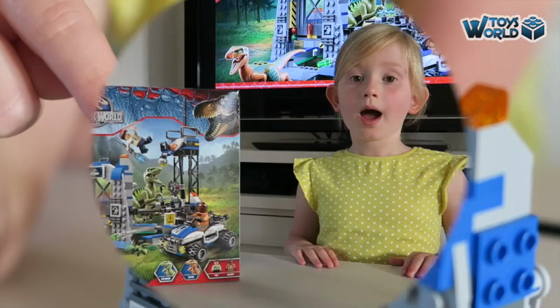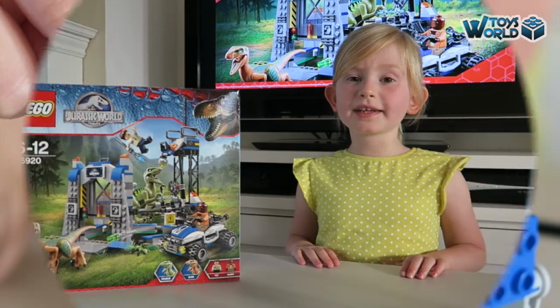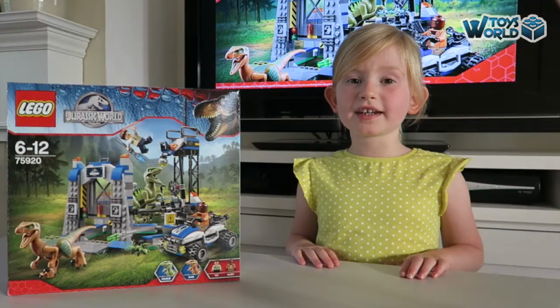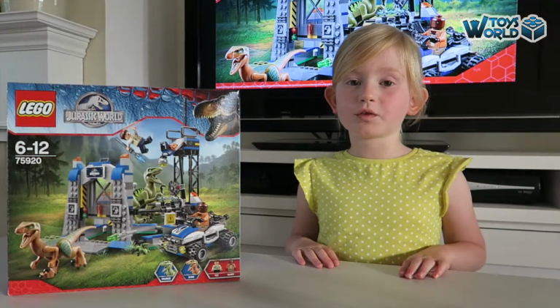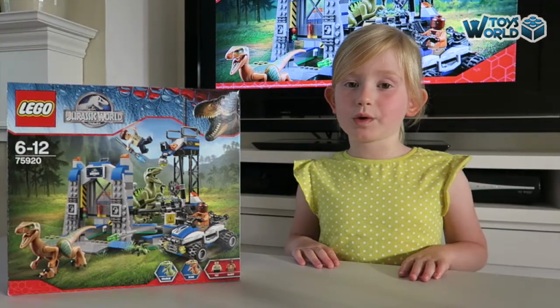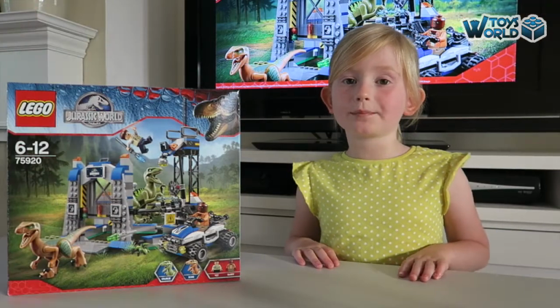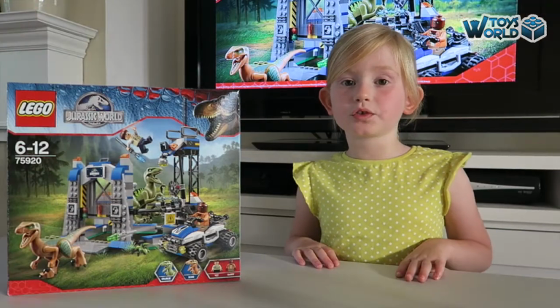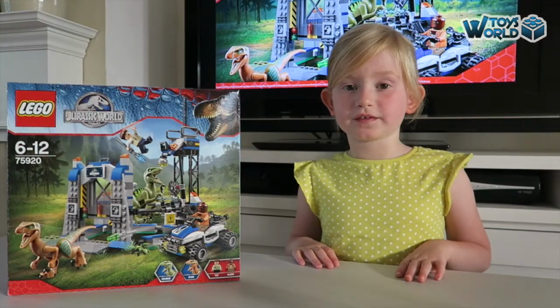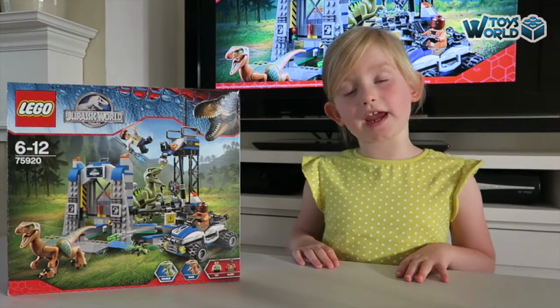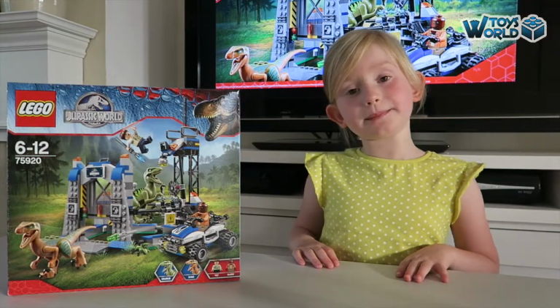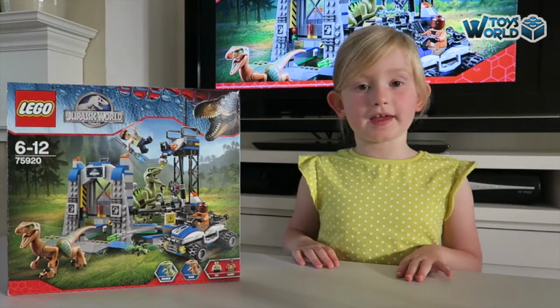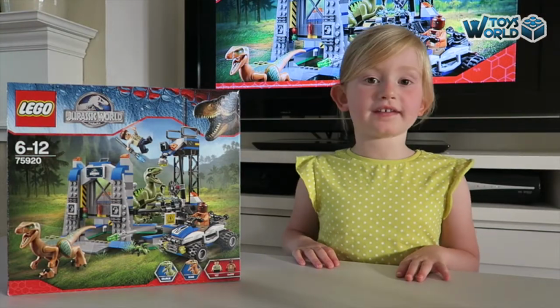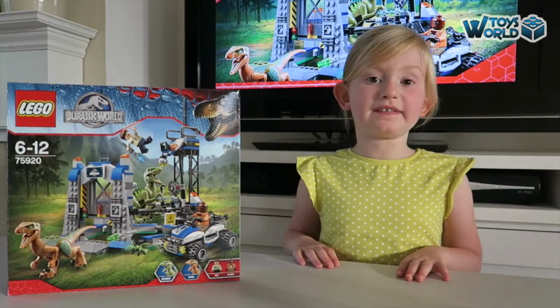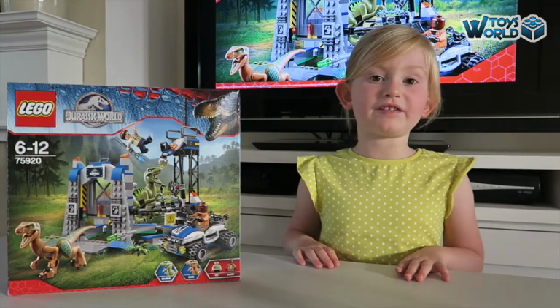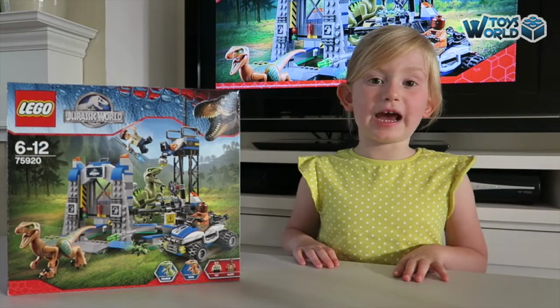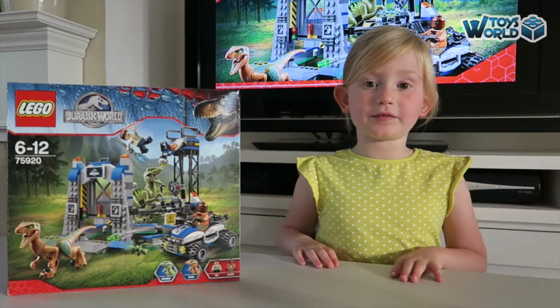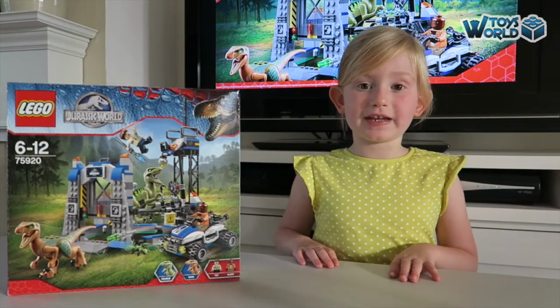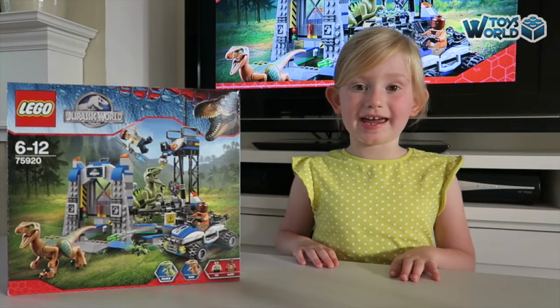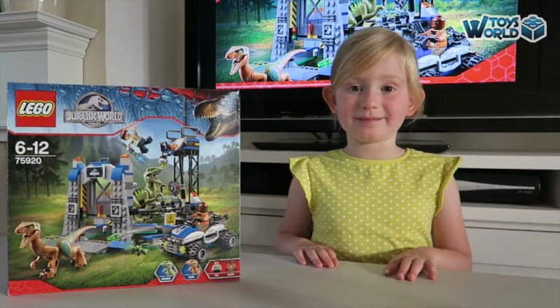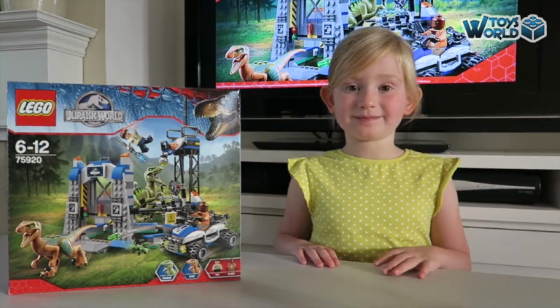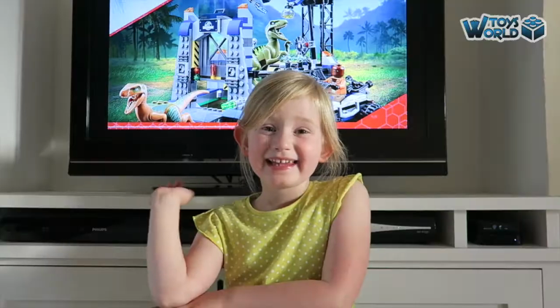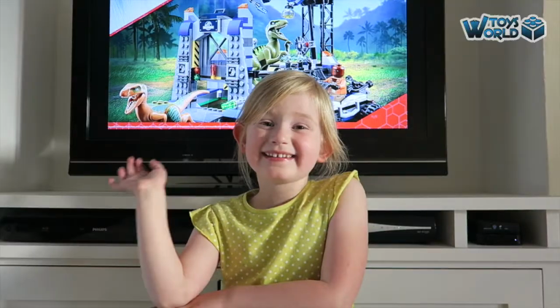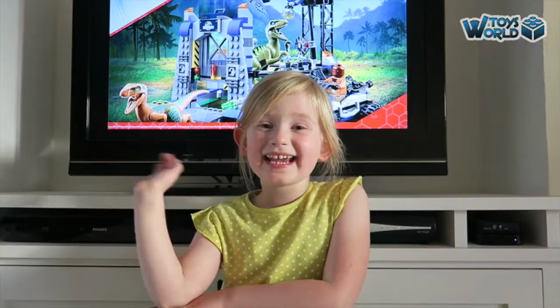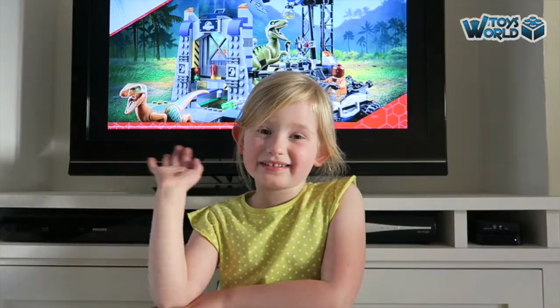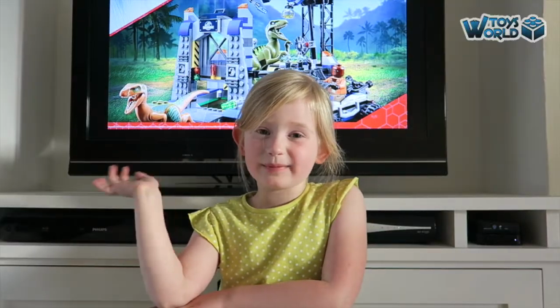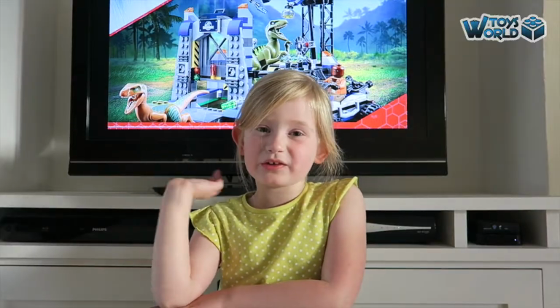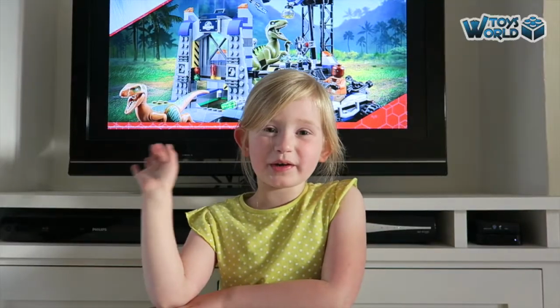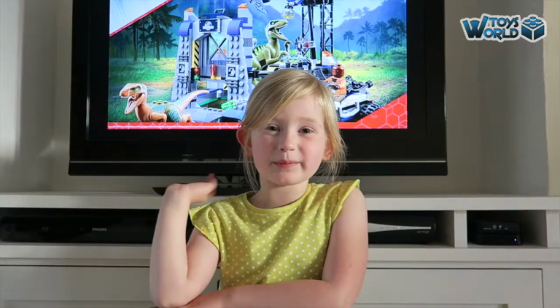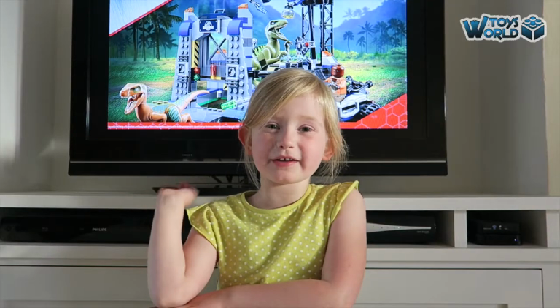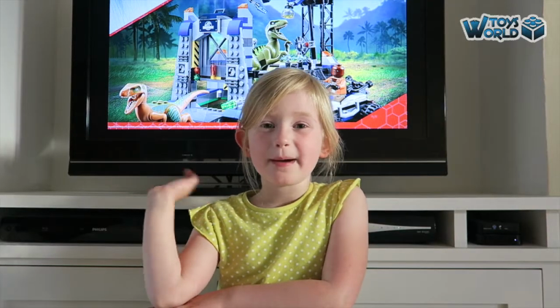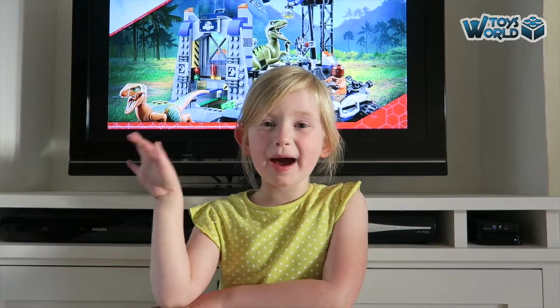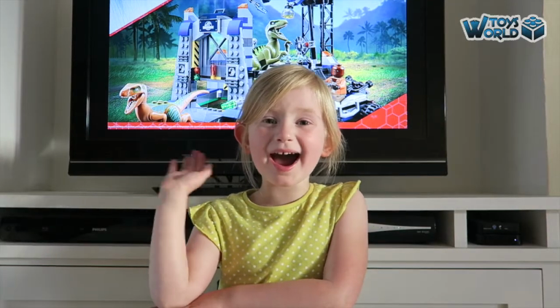I'm going to give the Raptor Escape set 7 out of 10. See you next time on Toys World. Bye!